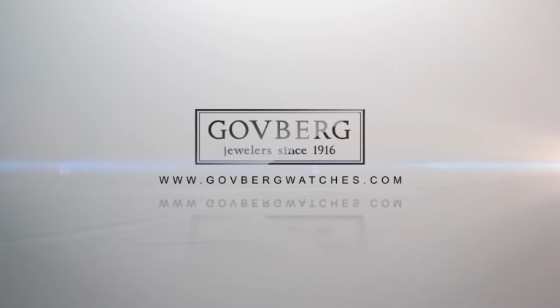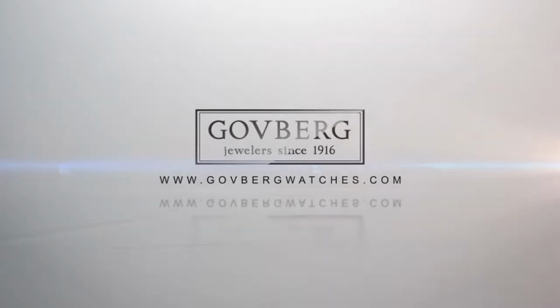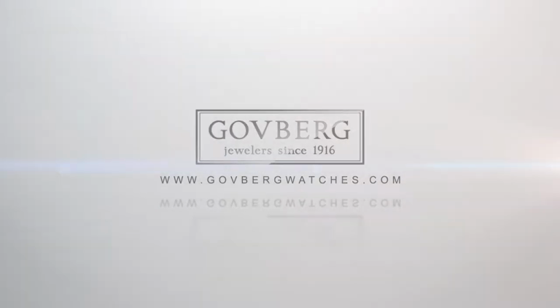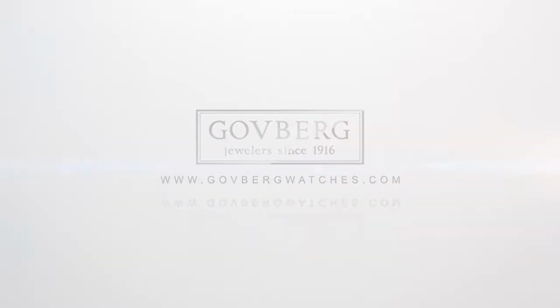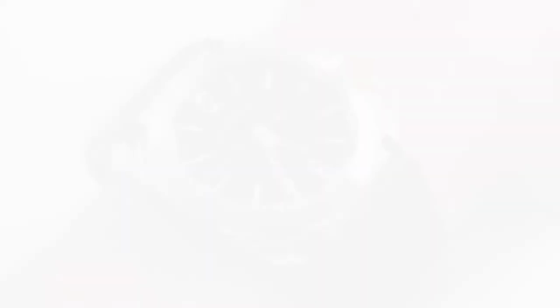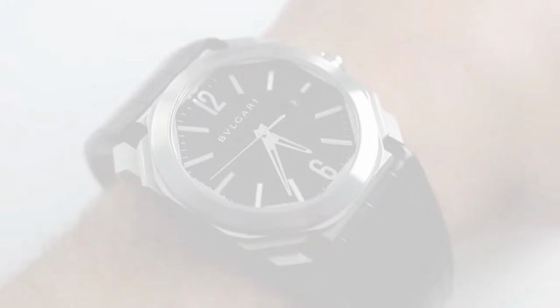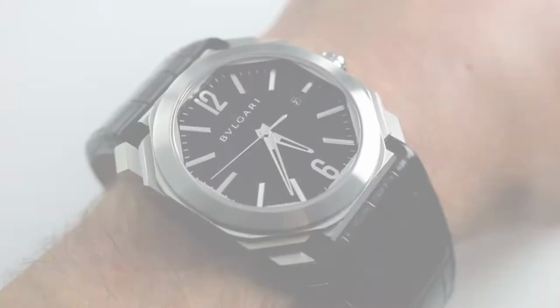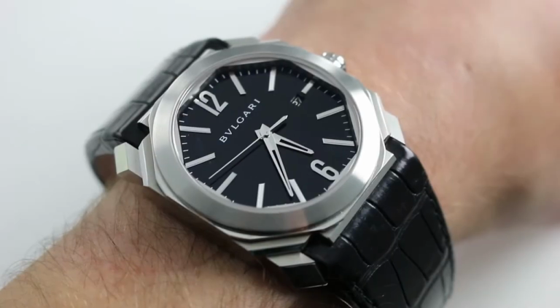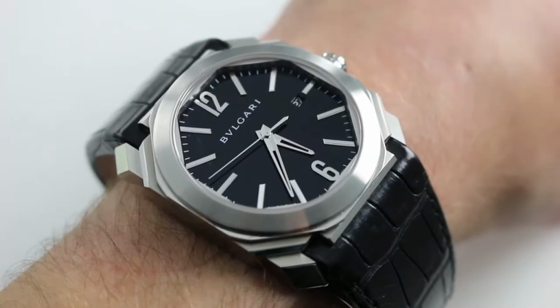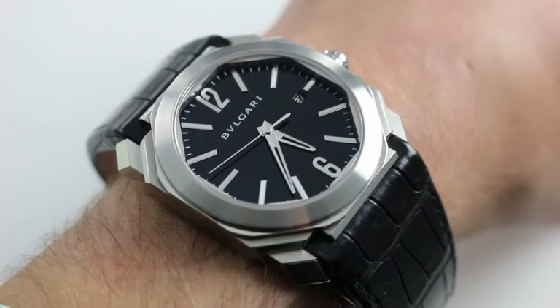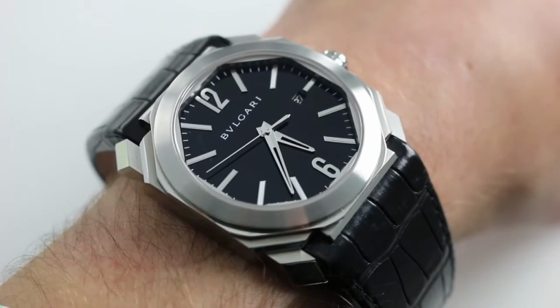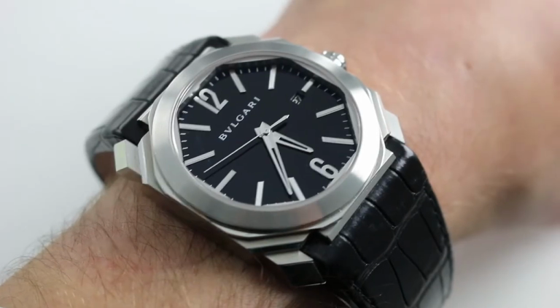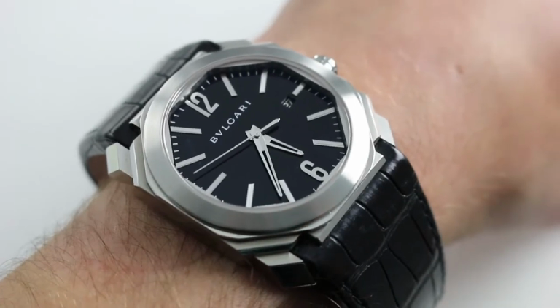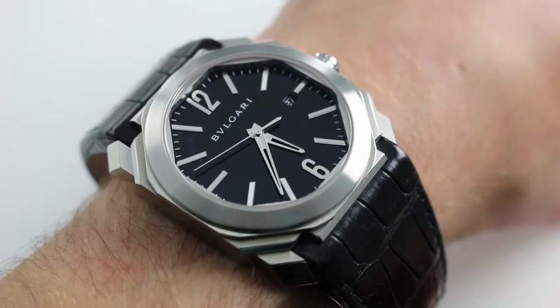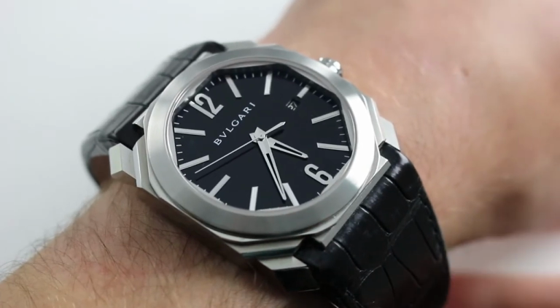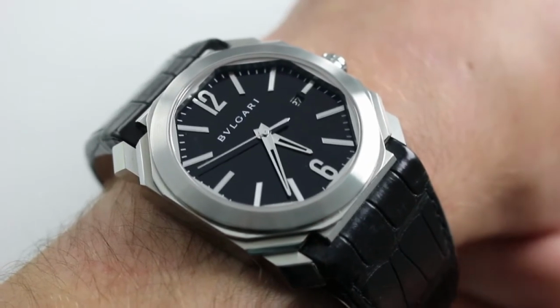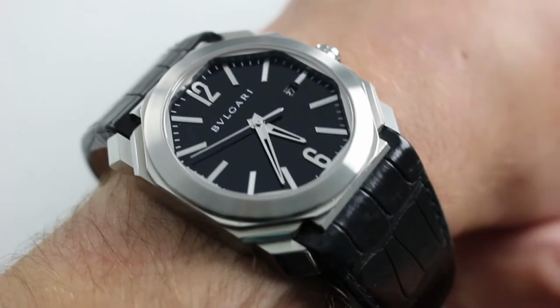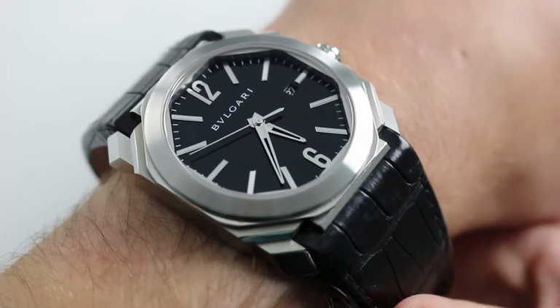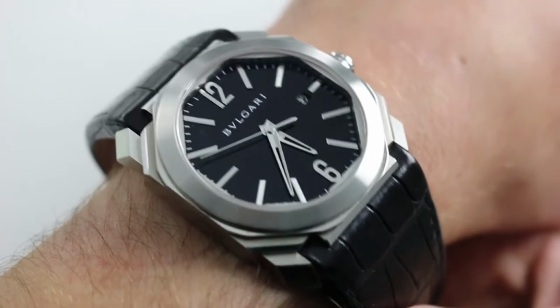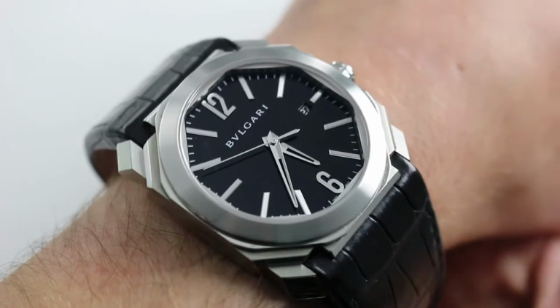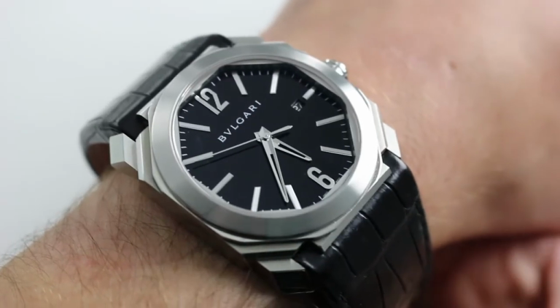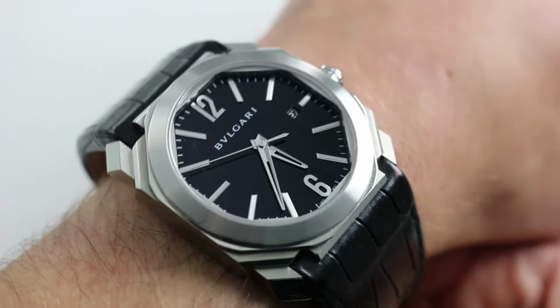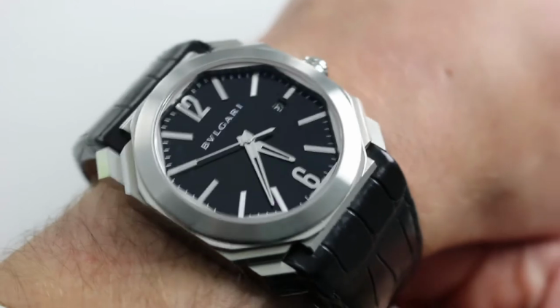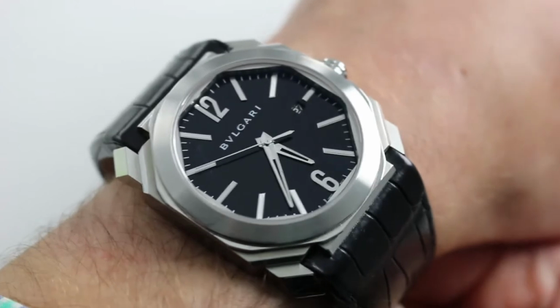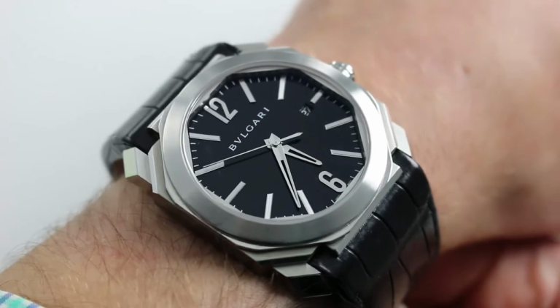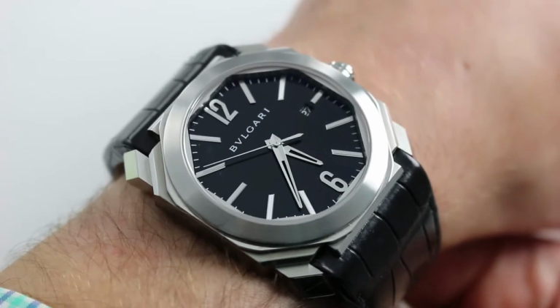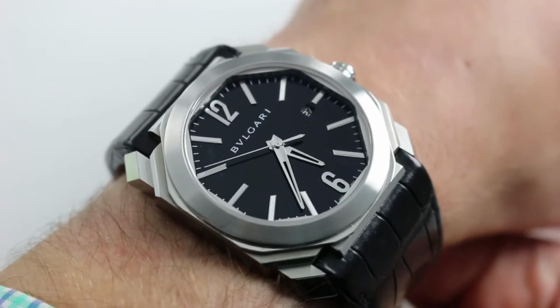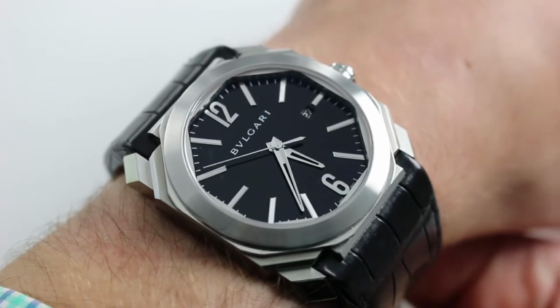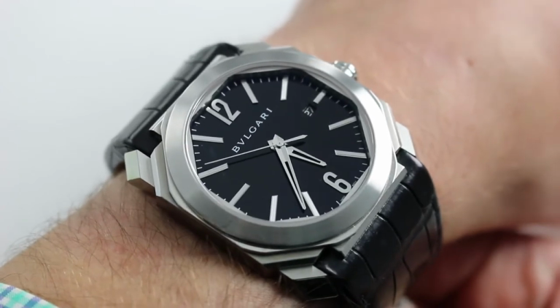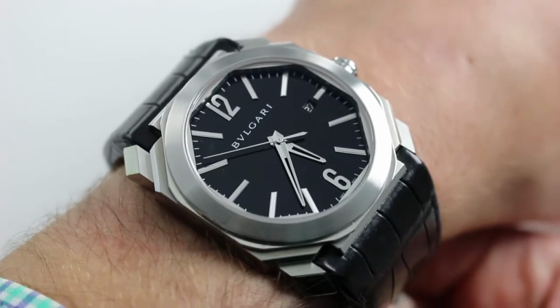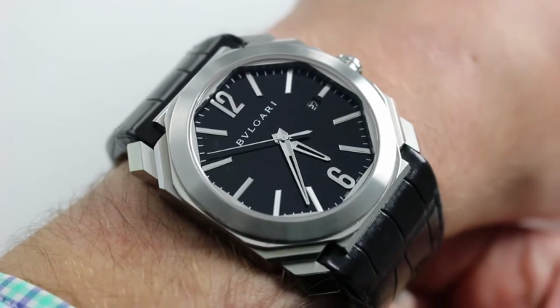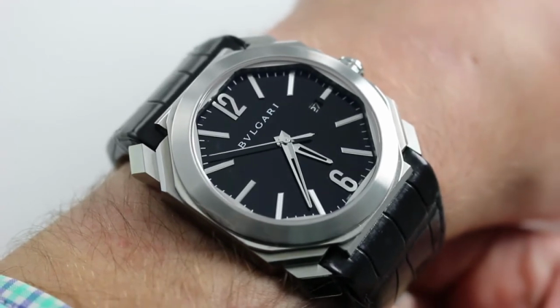Hi, I'm Tim. Welcome to our channel. Thanks for logging on. Today we're discussing the Bulgari Octo Solo Tempo.